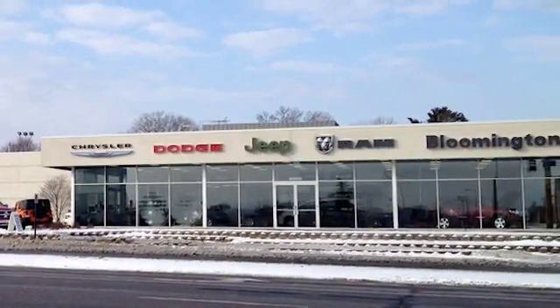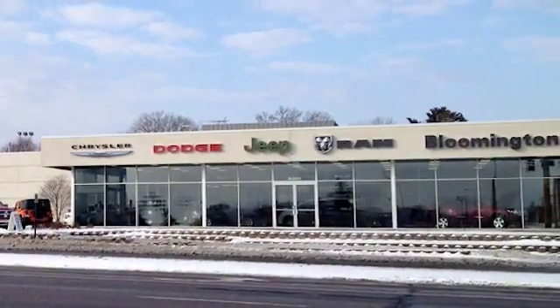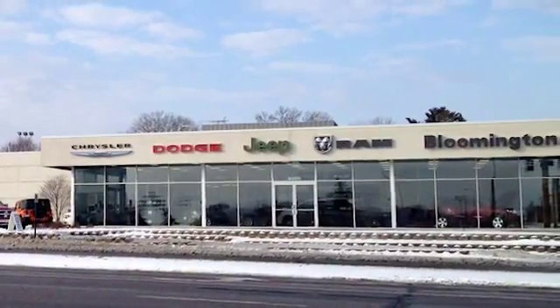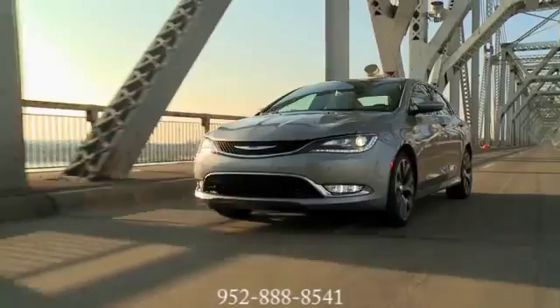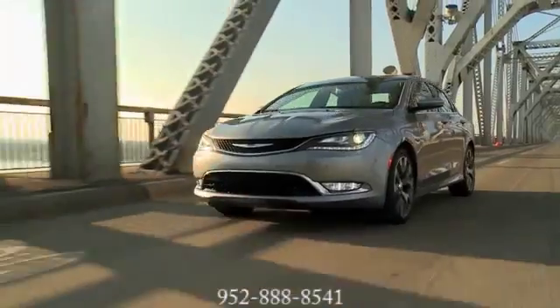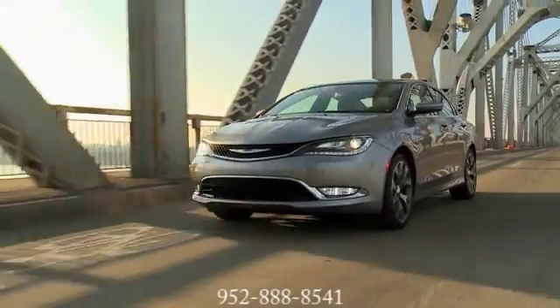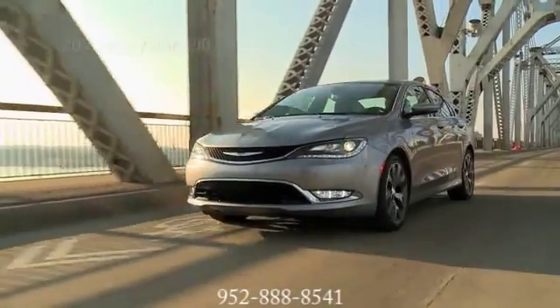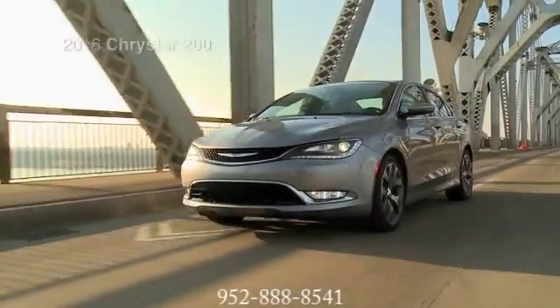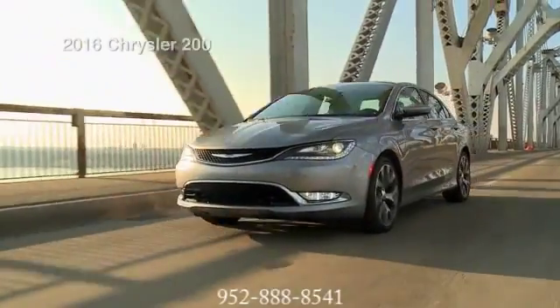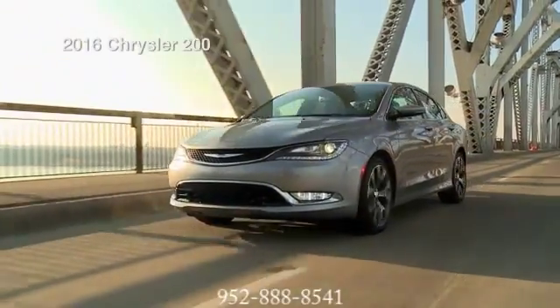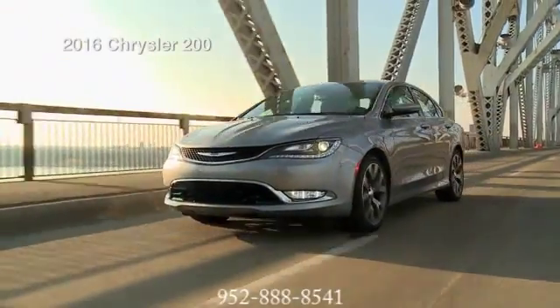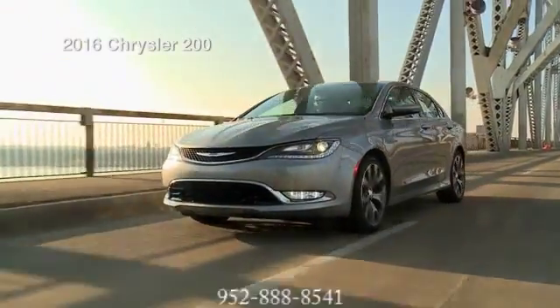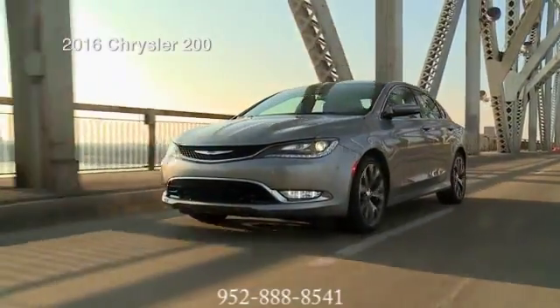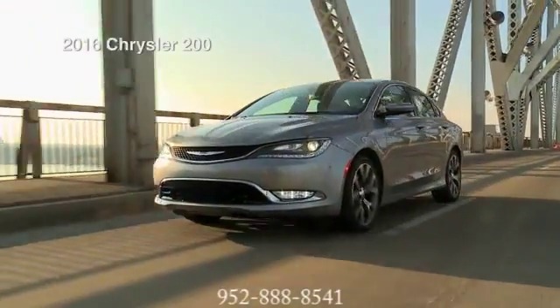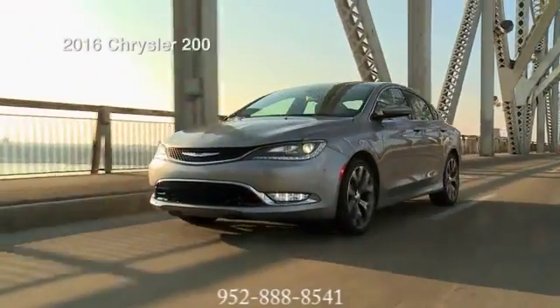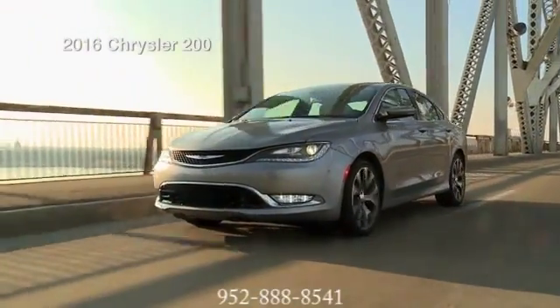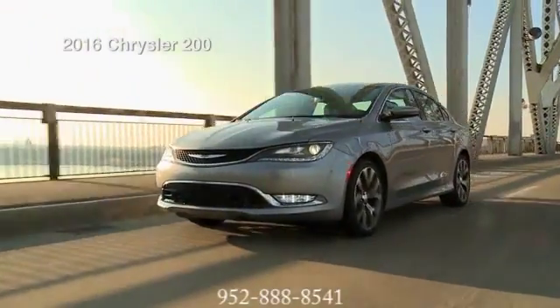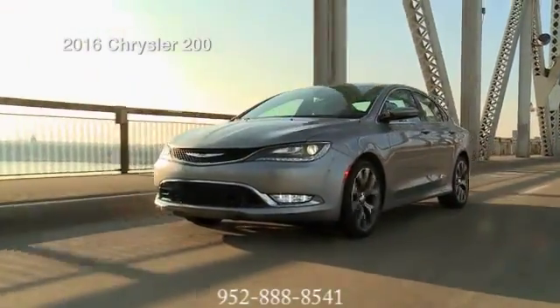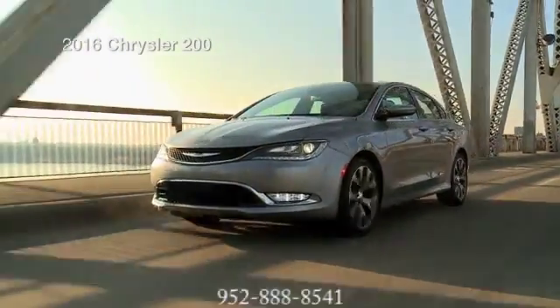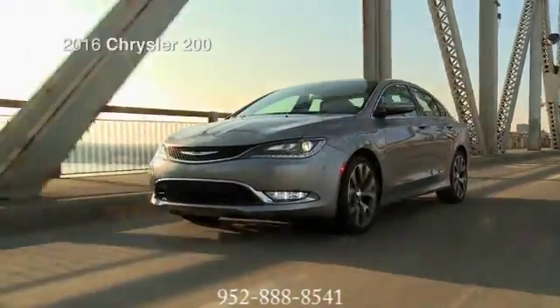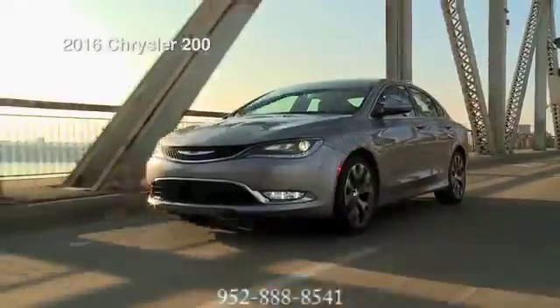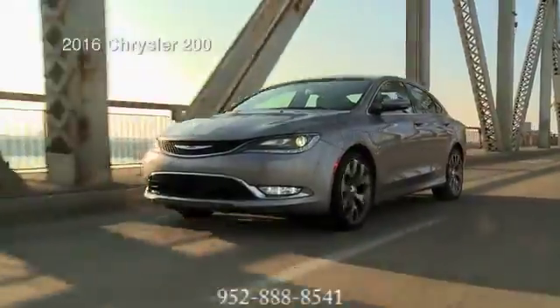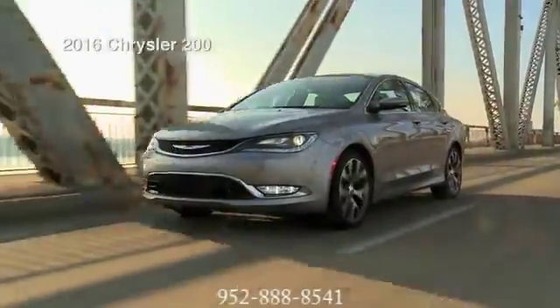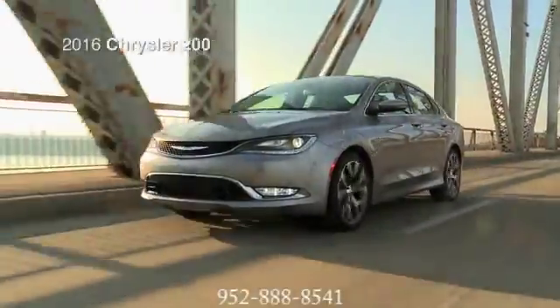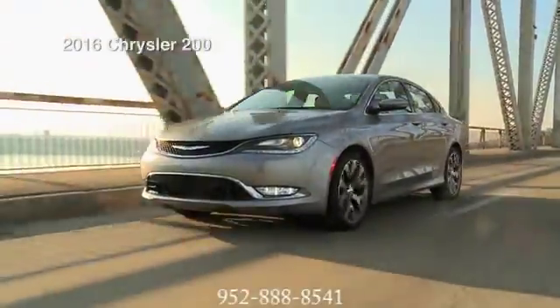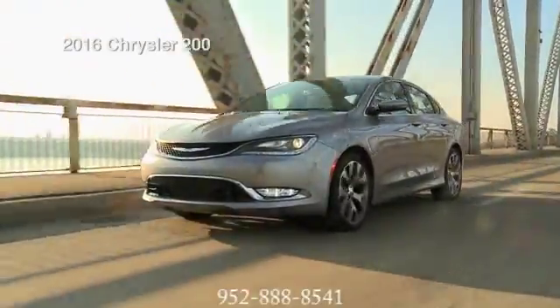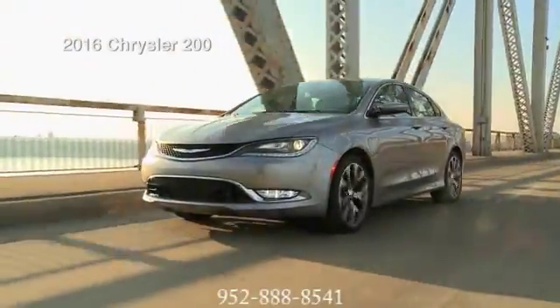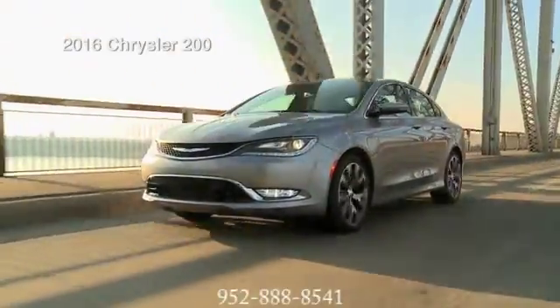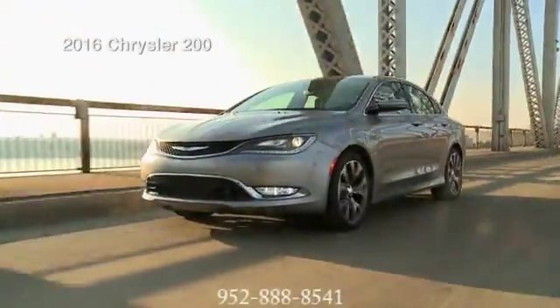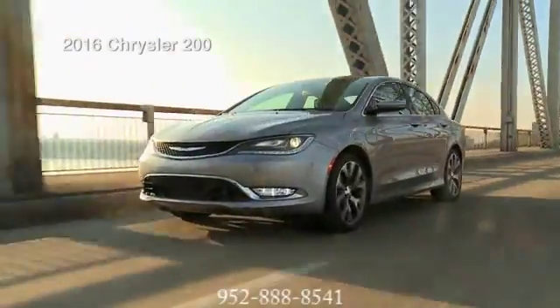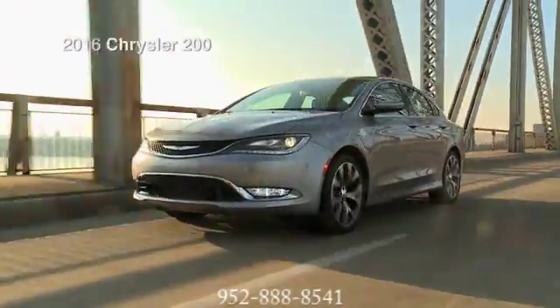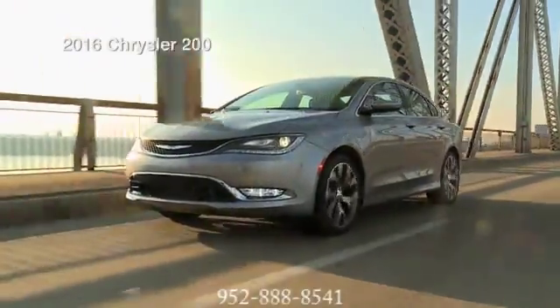The expression of inspiration — the 2016 Chrysler 200.